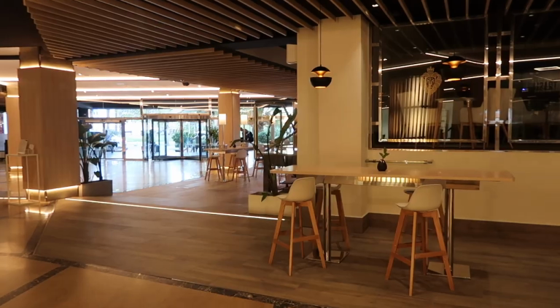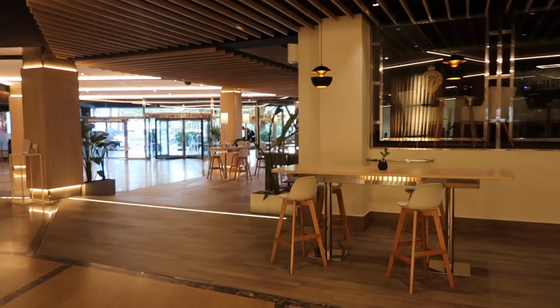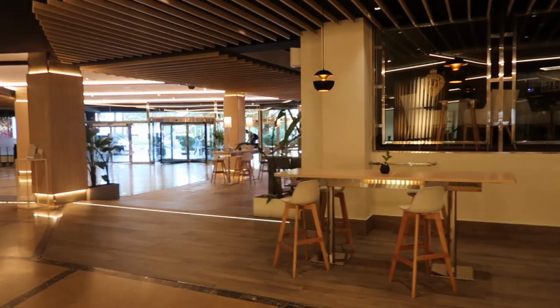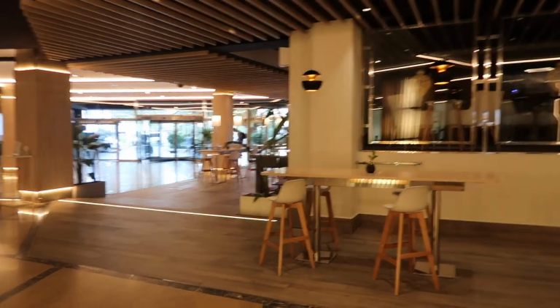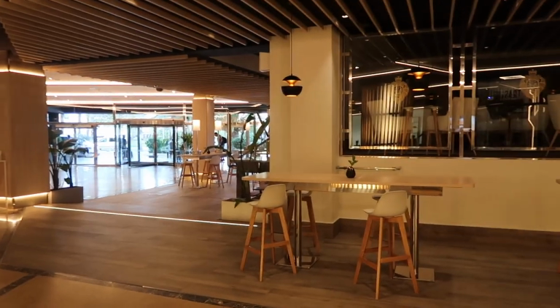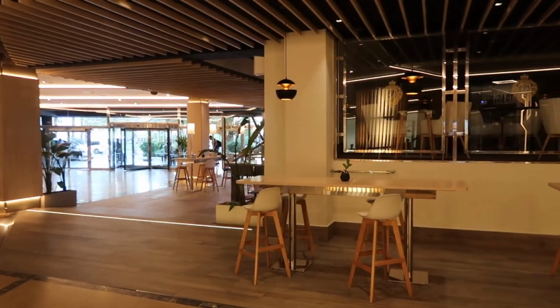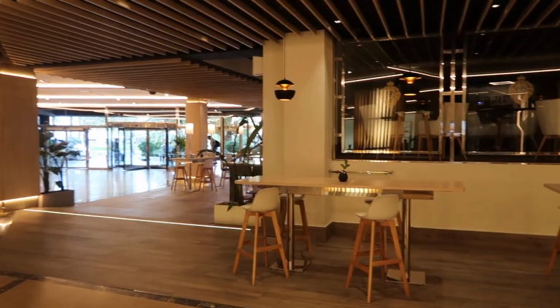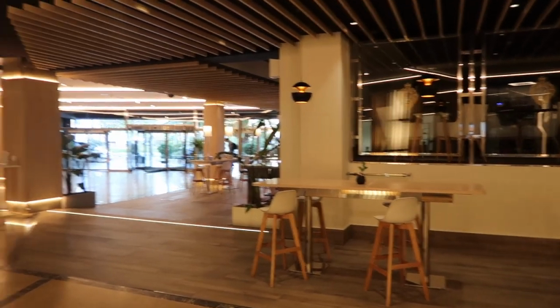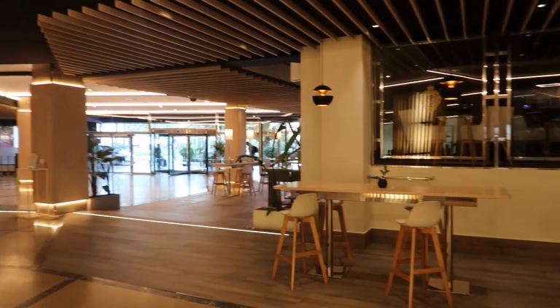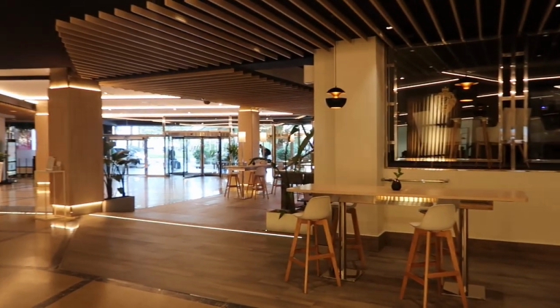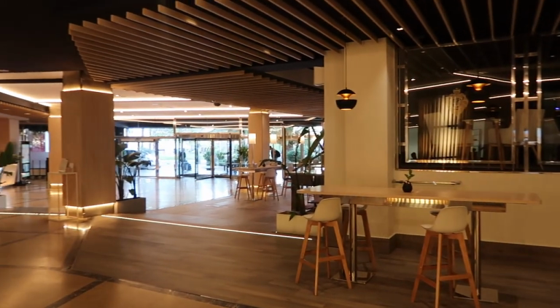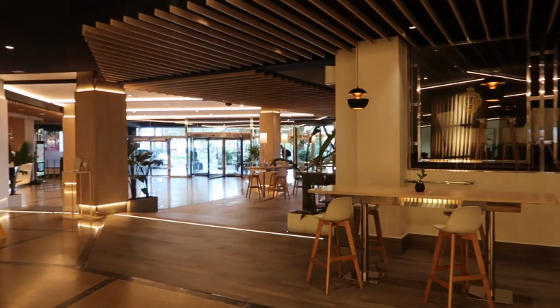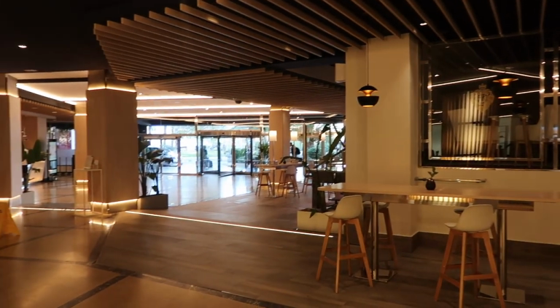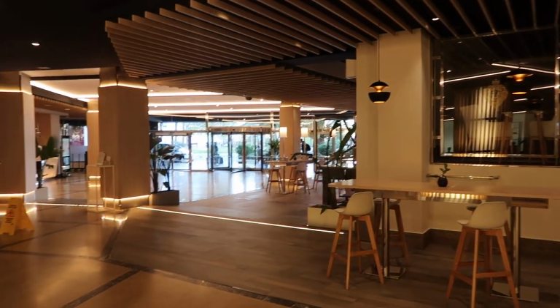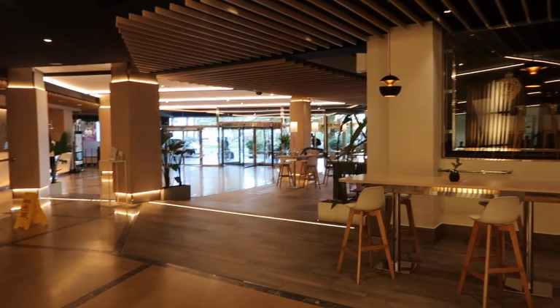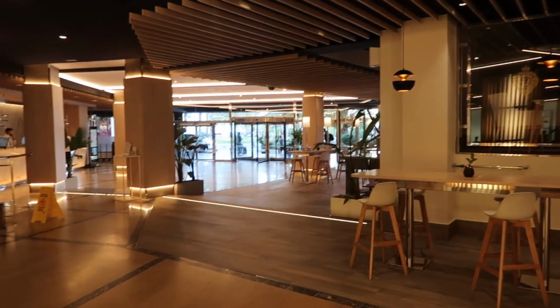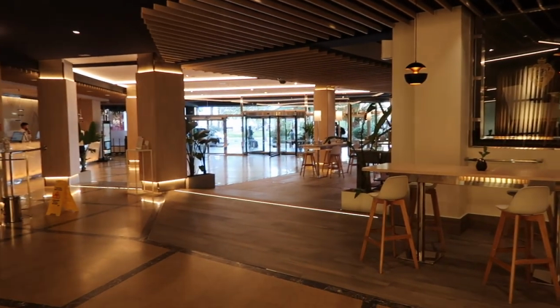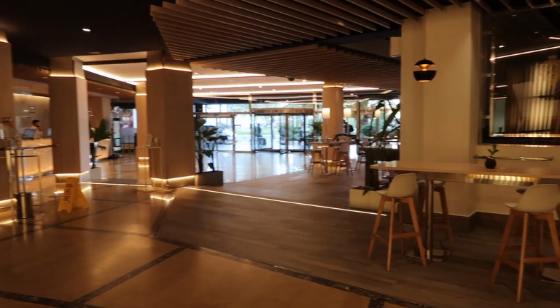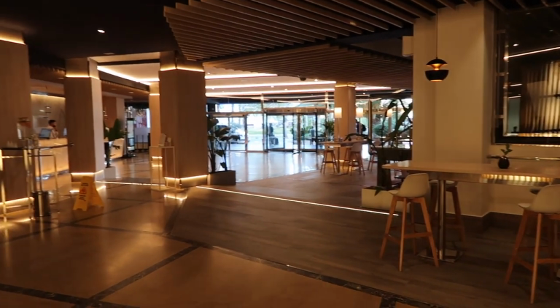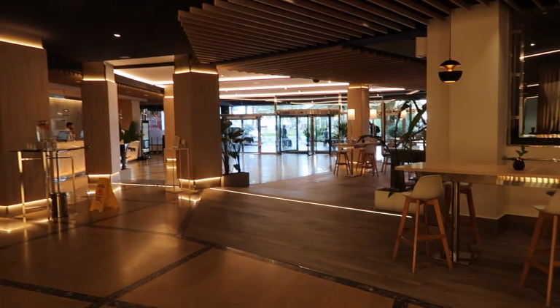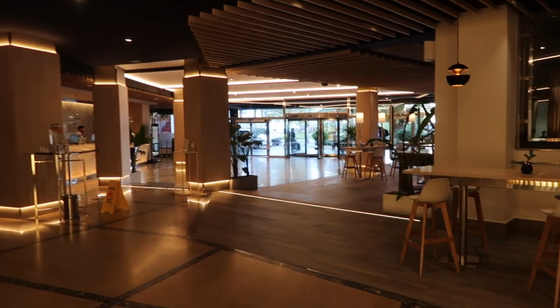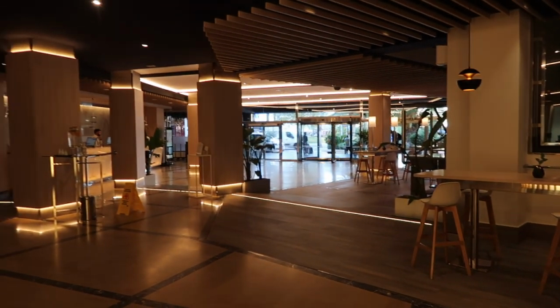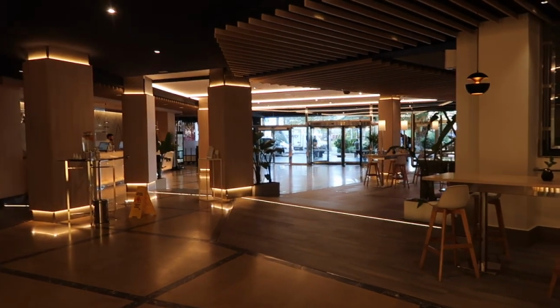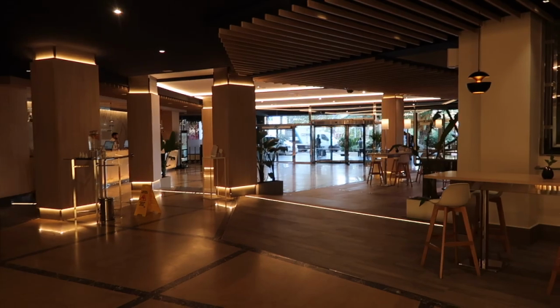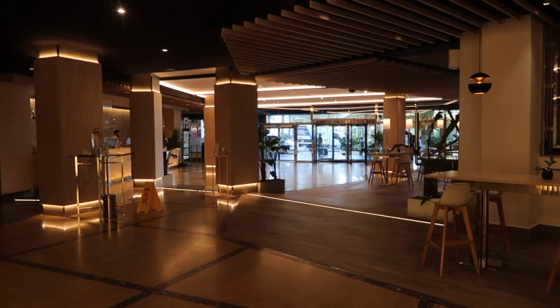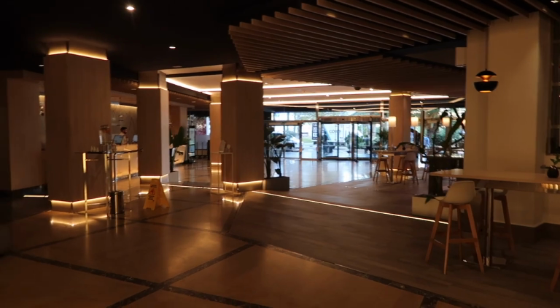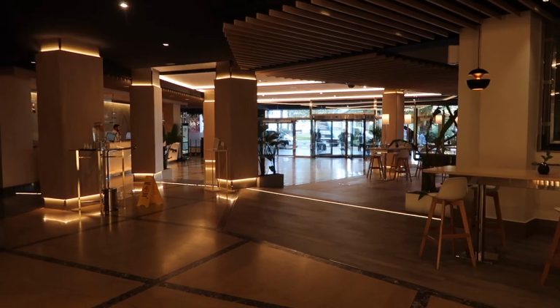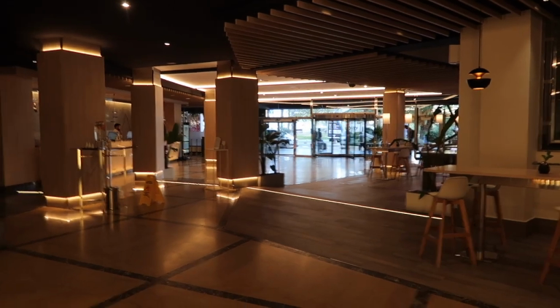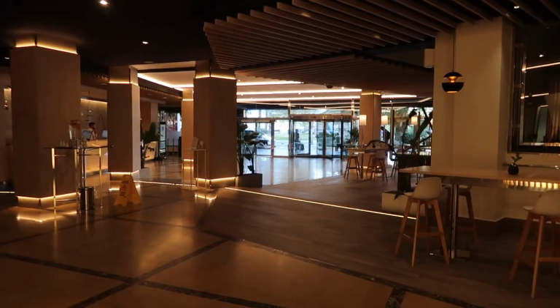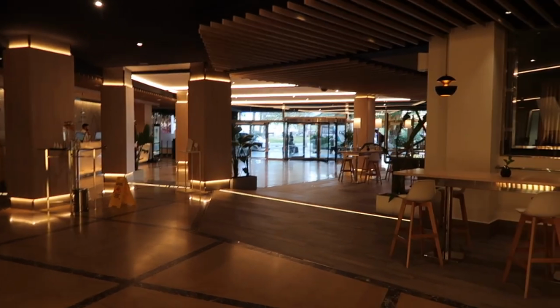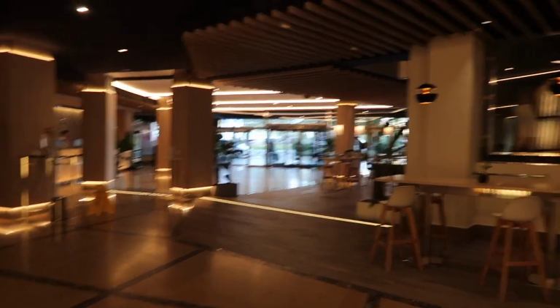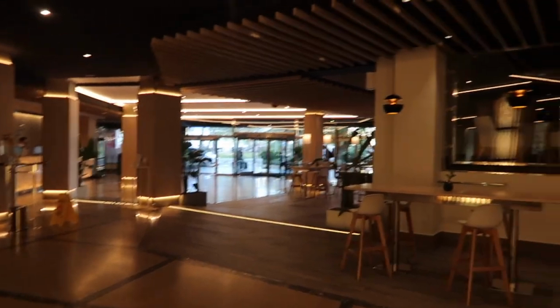Here's a little look at the lobby area. It's all very nice — quite posh.